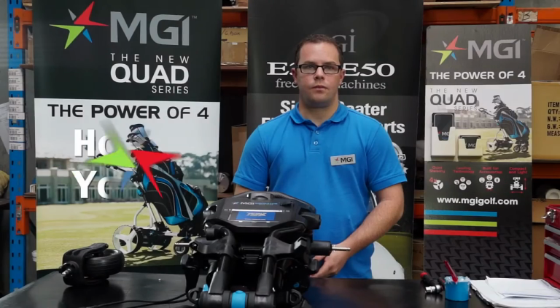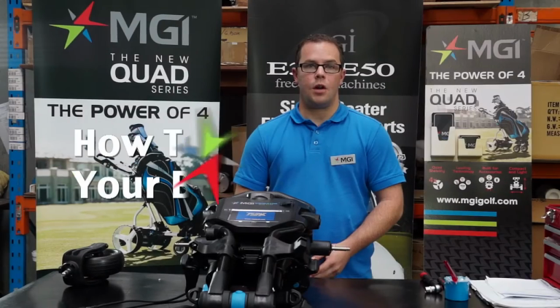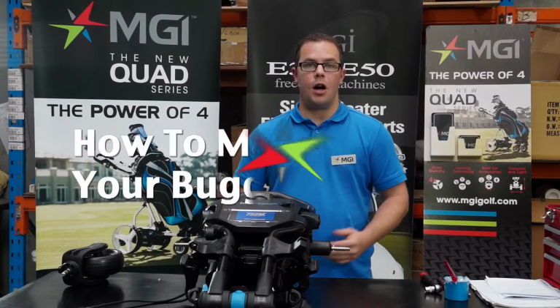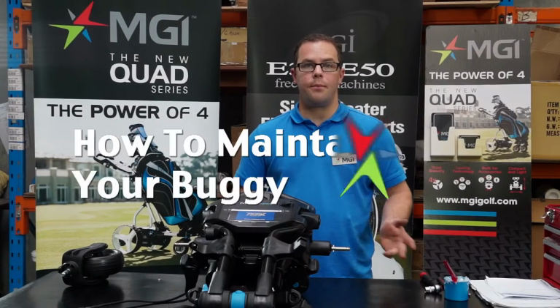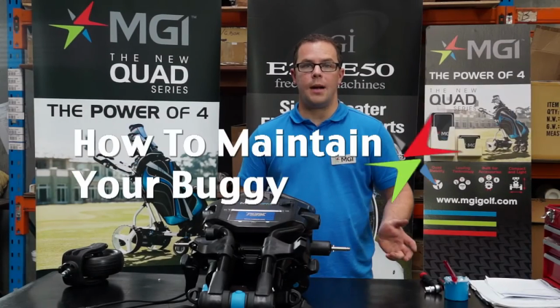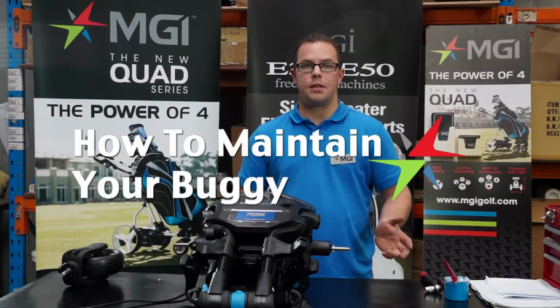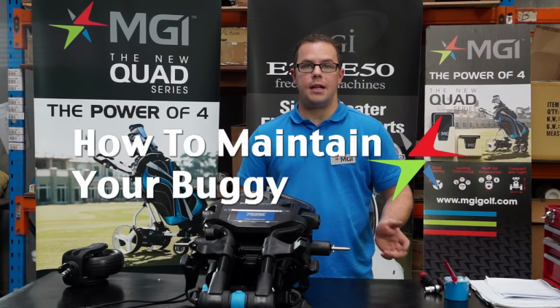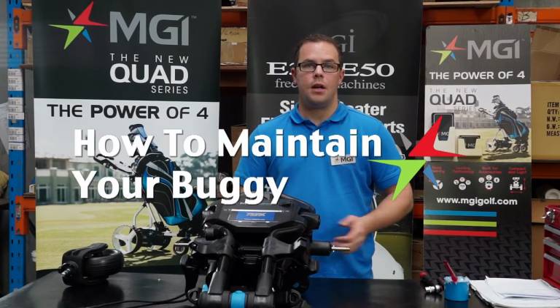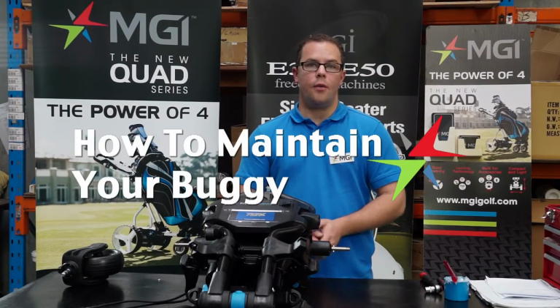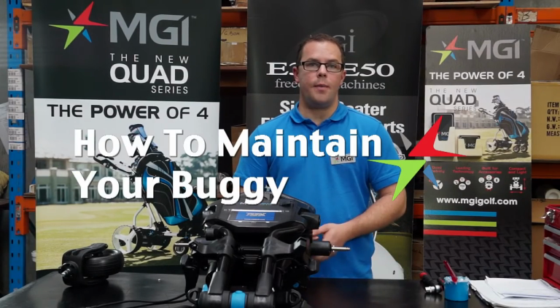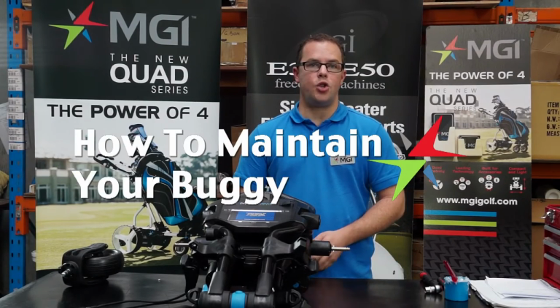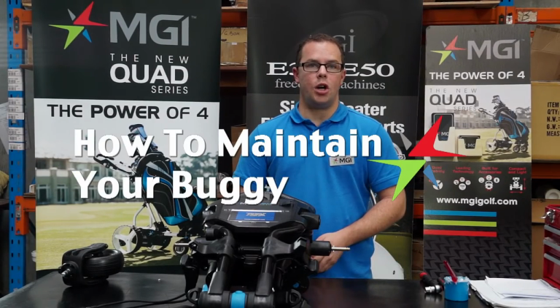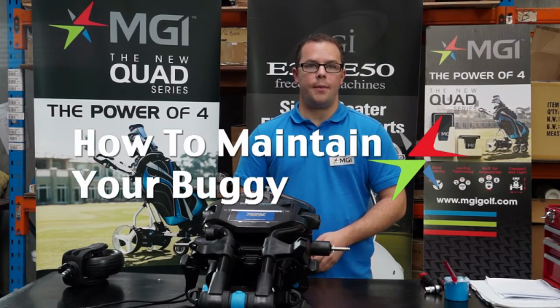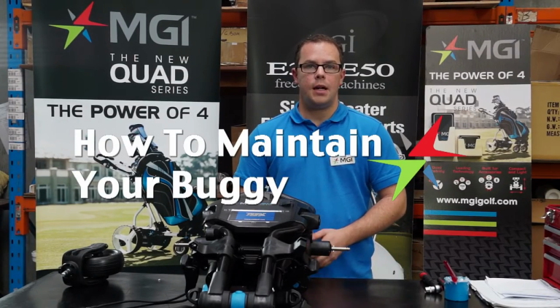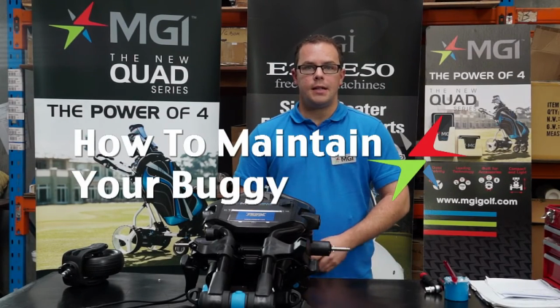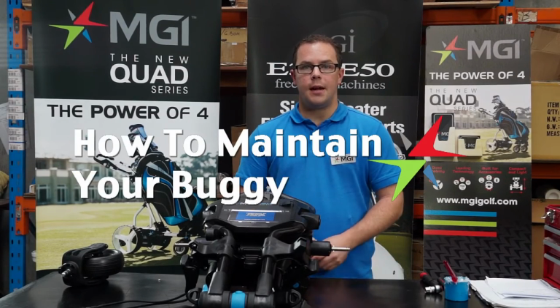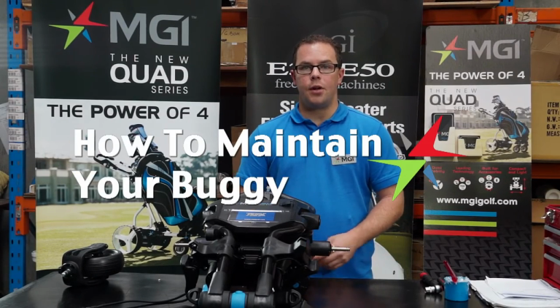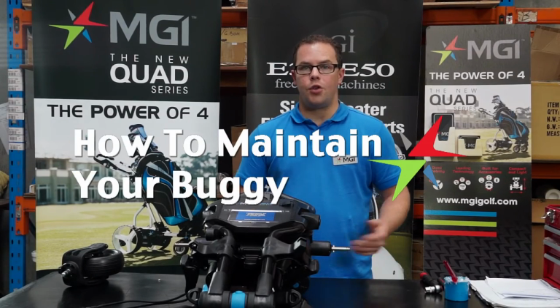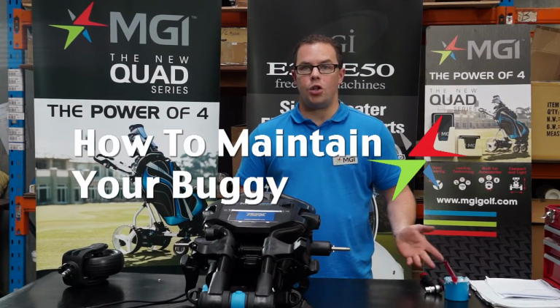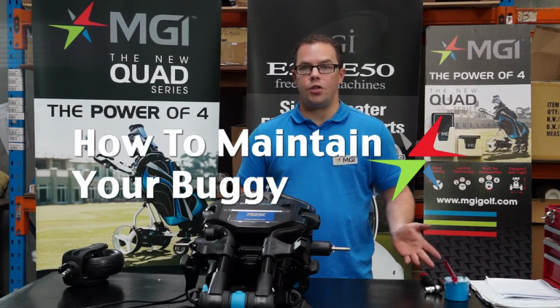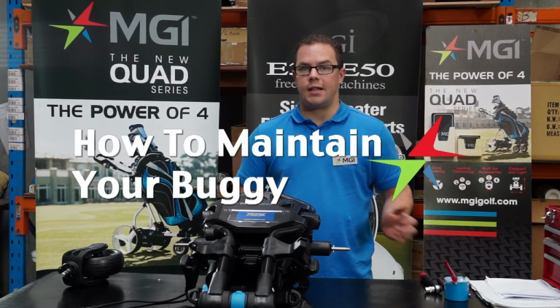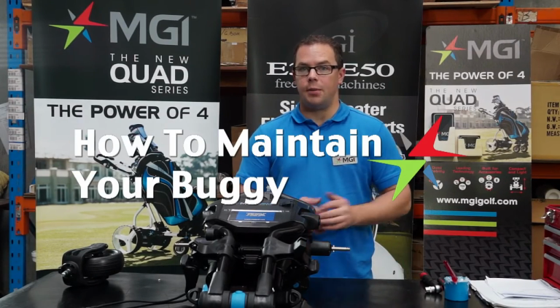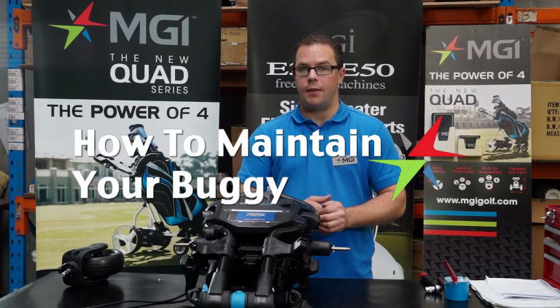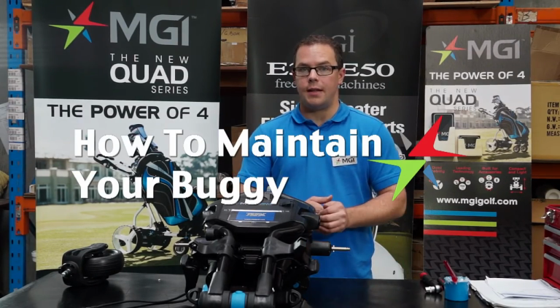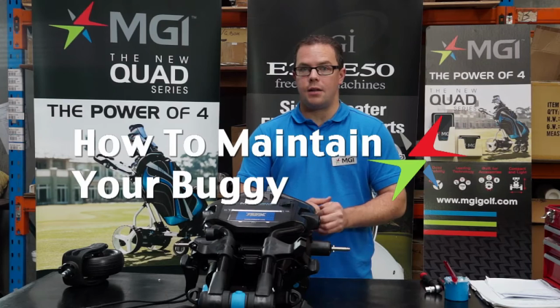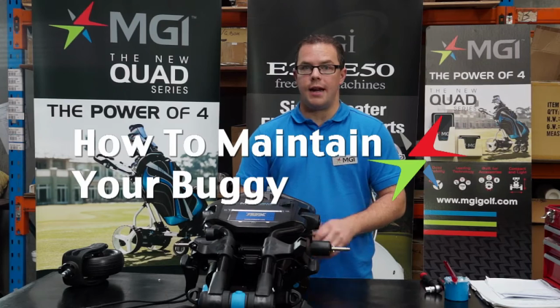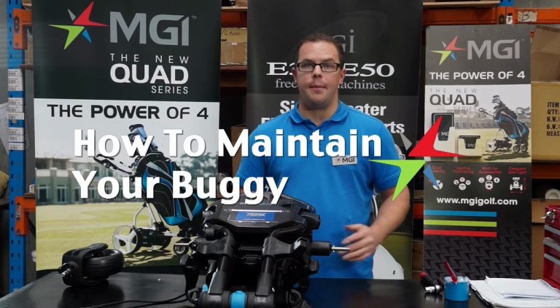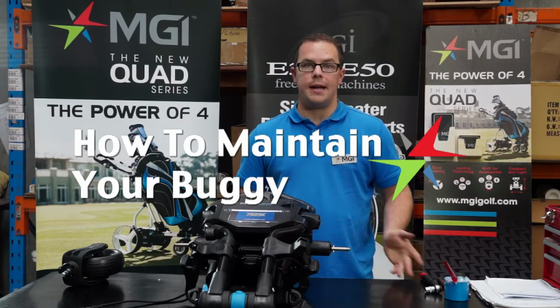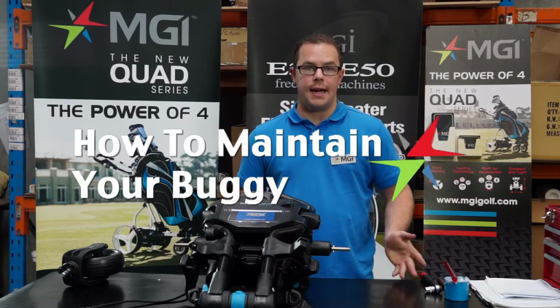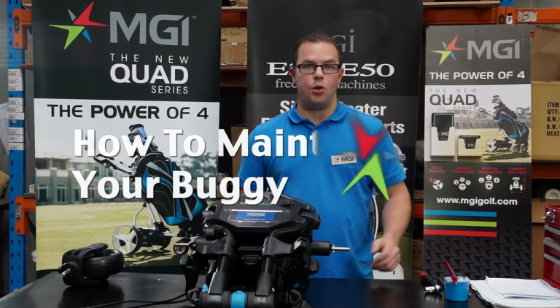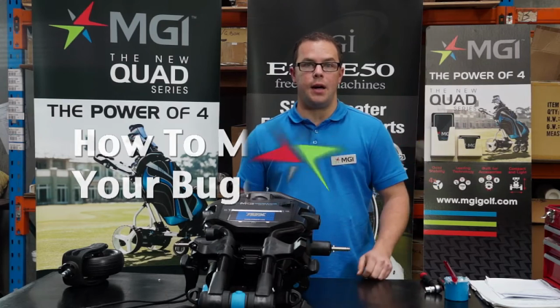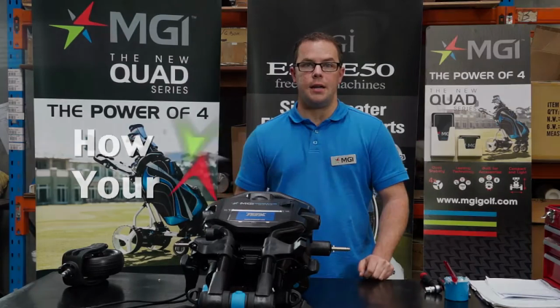Hi, my name's Lee. I'm from MGI. Today I'm going to show you just a couple of hints on how to maintain your buggy.